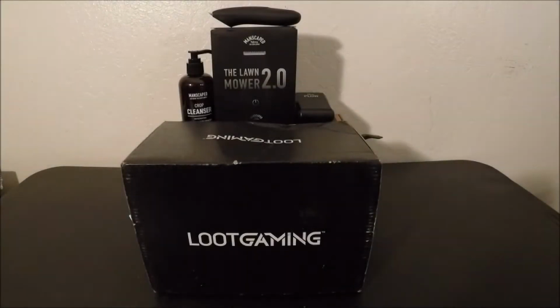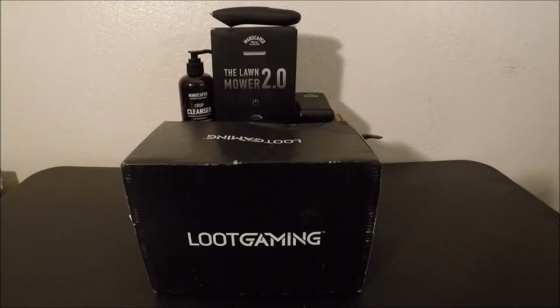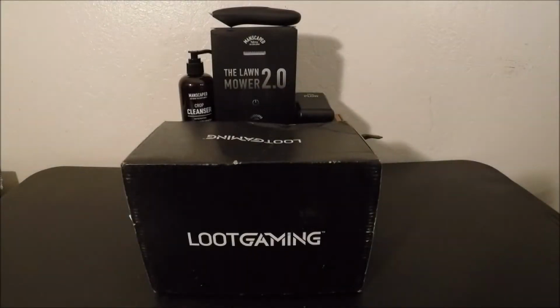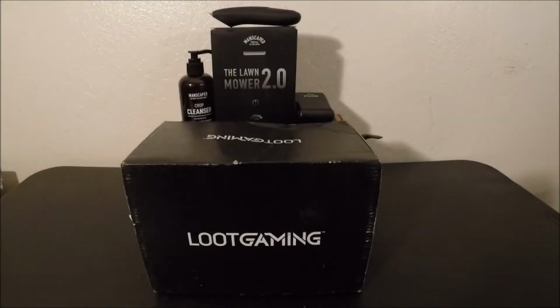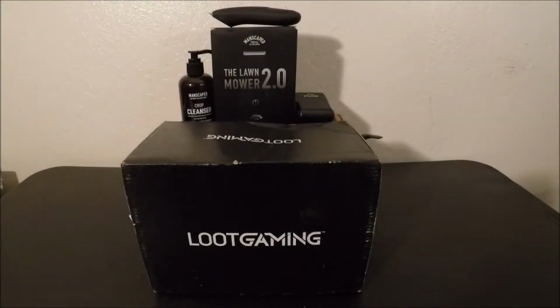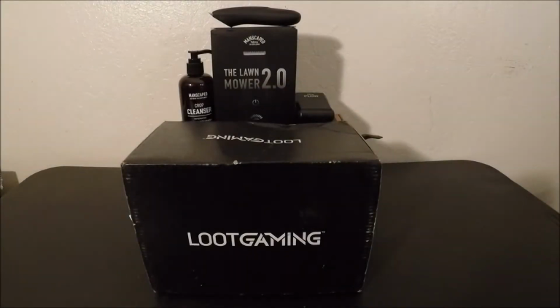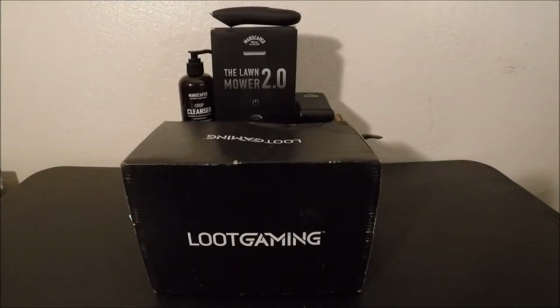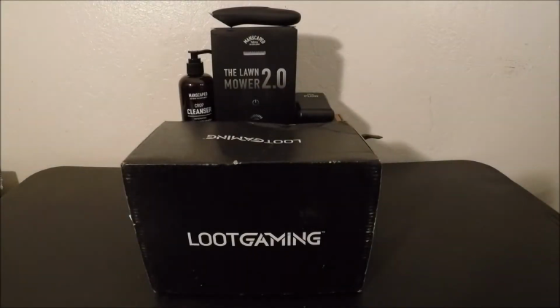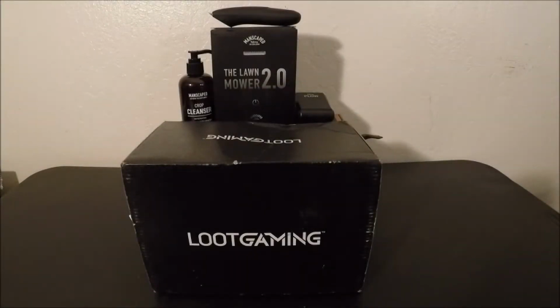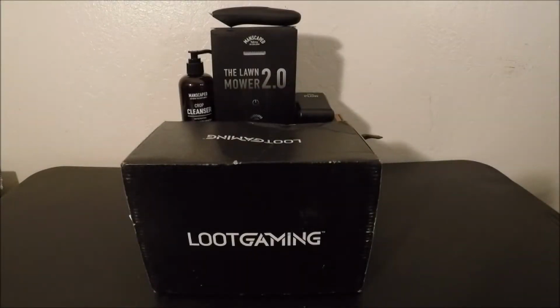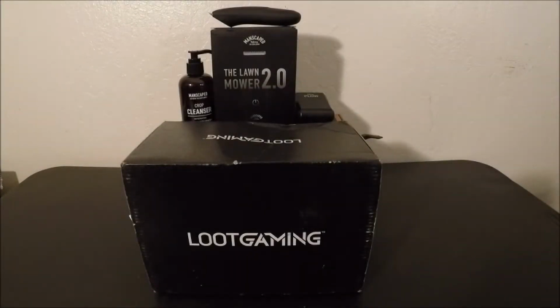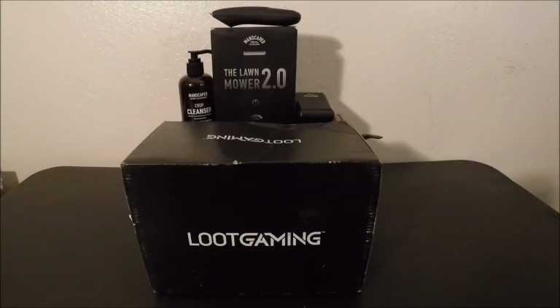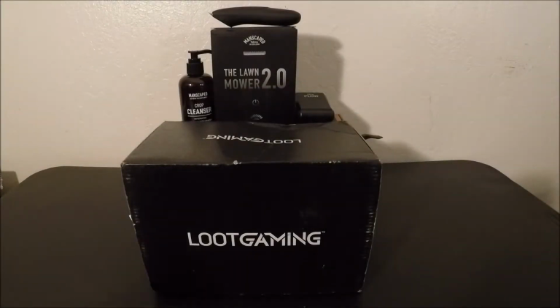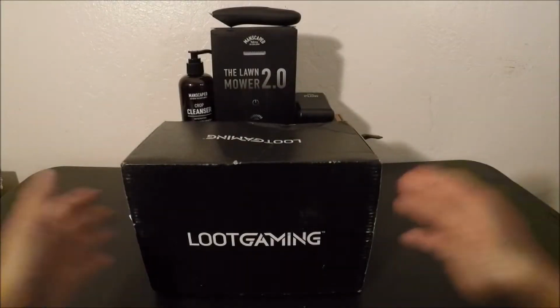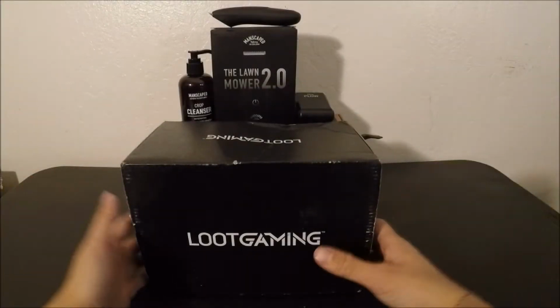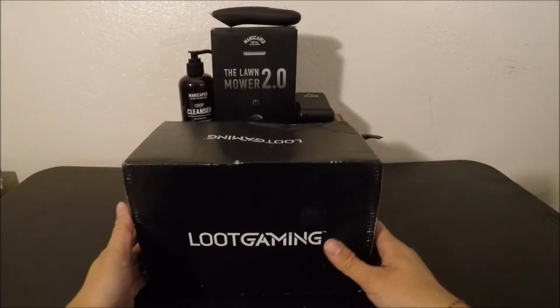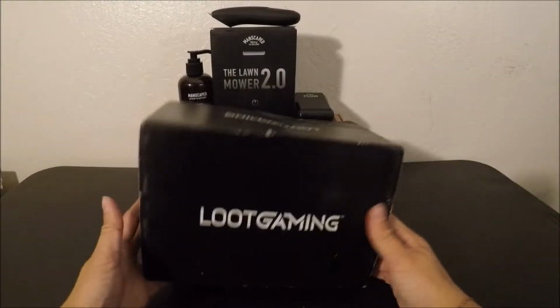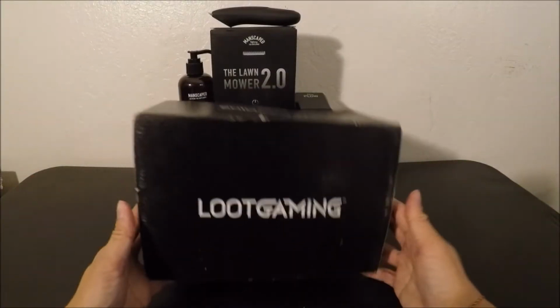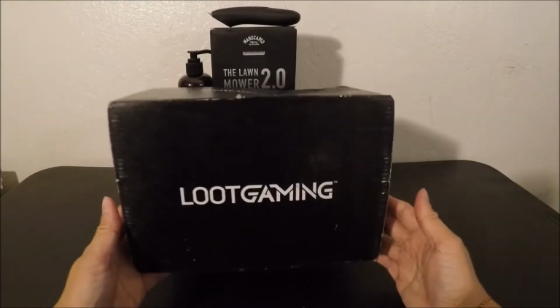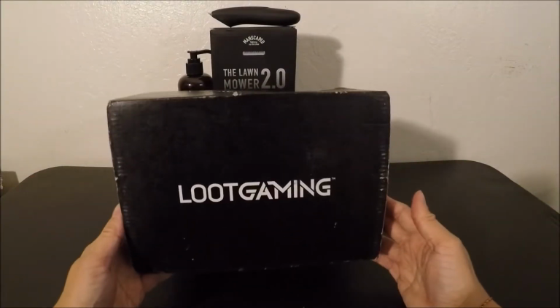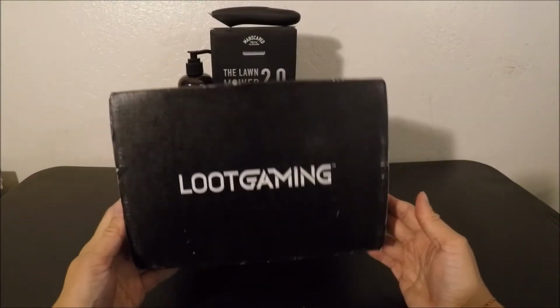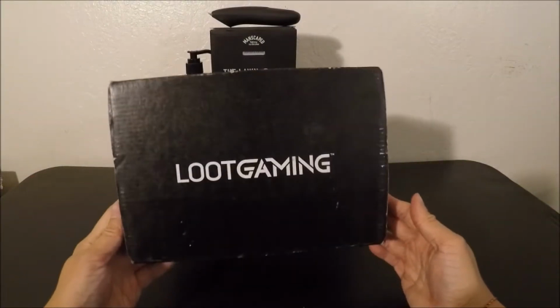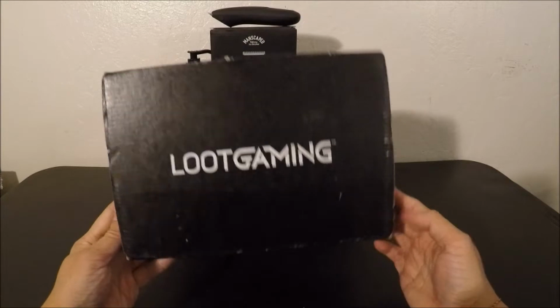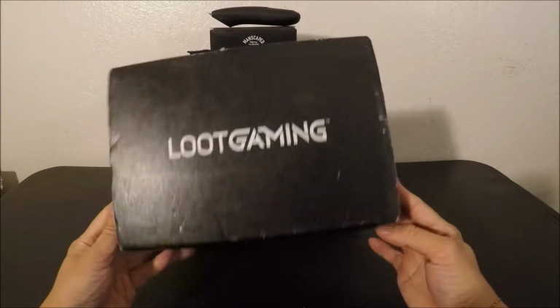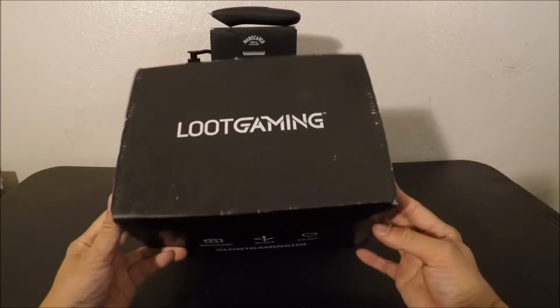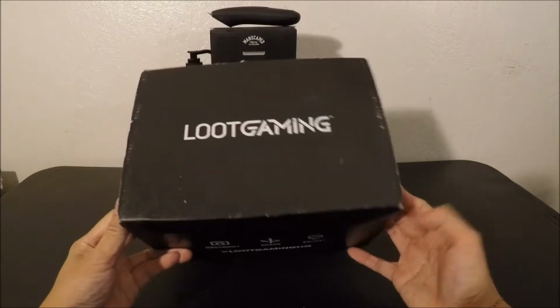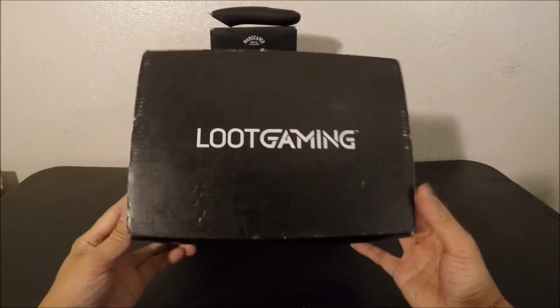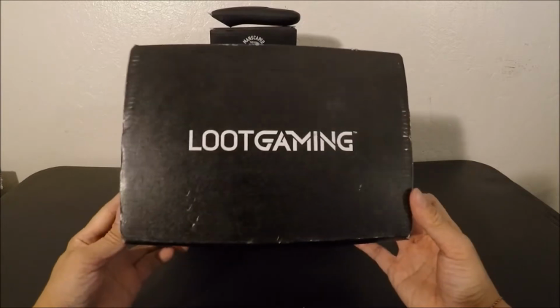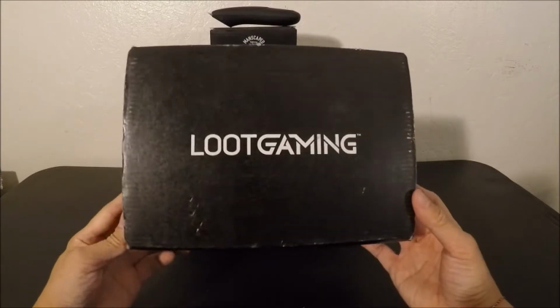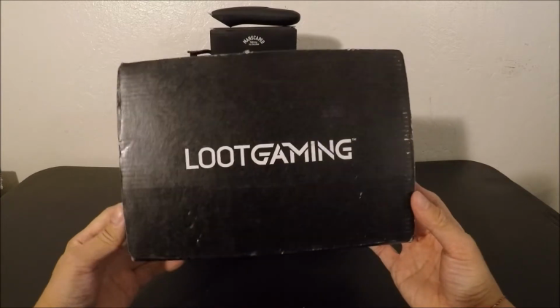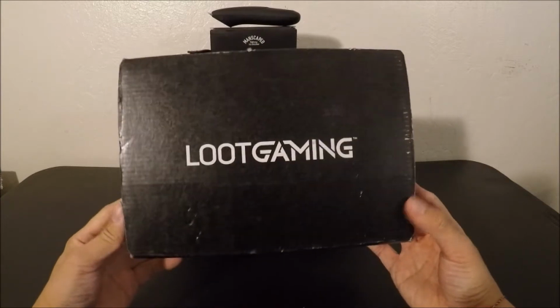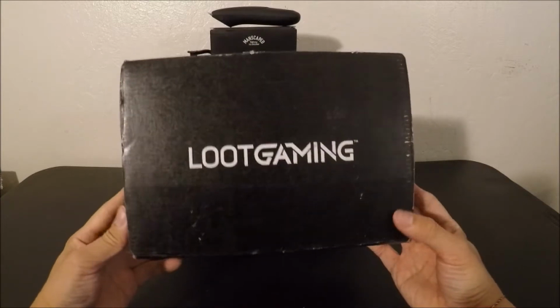All right, what's up YouTube? It's been a while. Luke Gaming Craze finally here after all of the fuss.